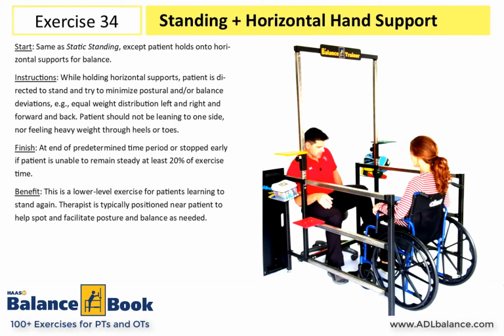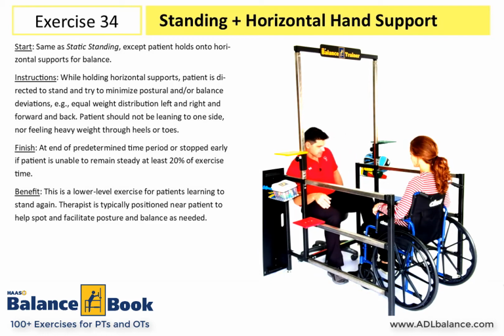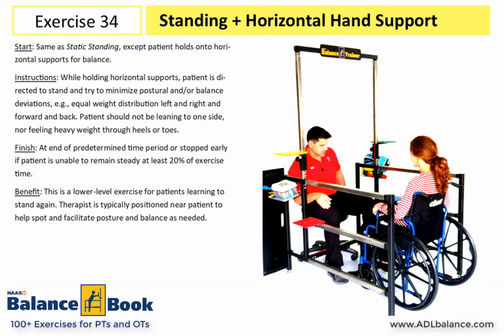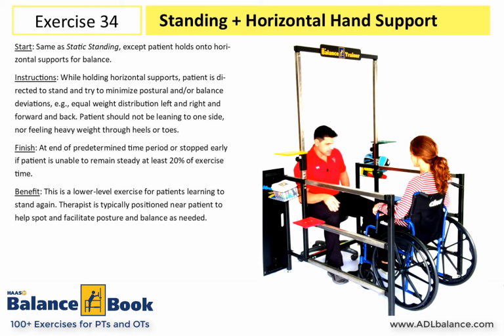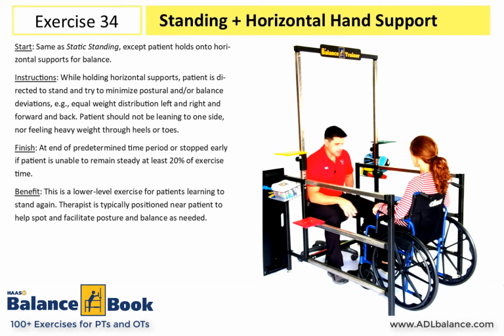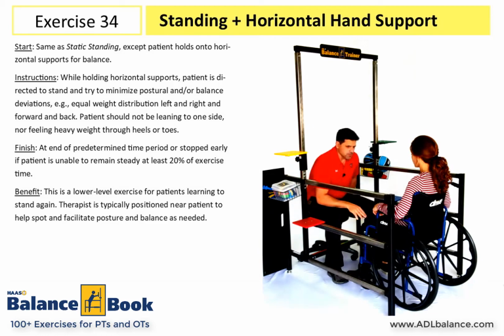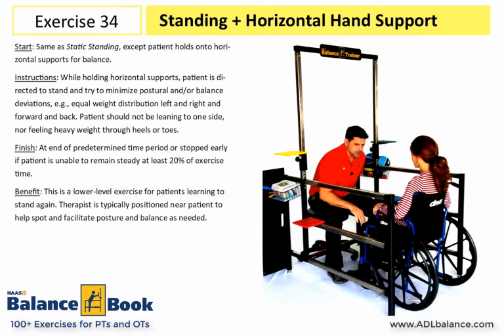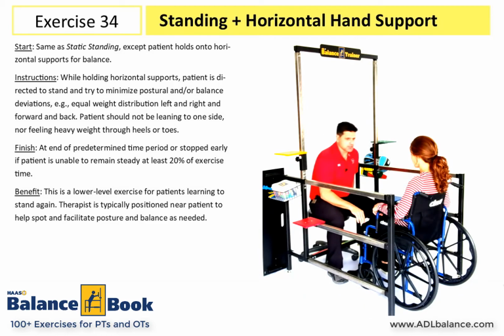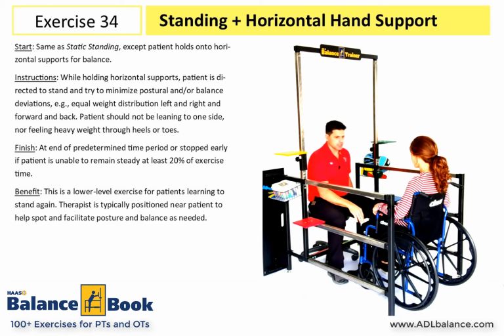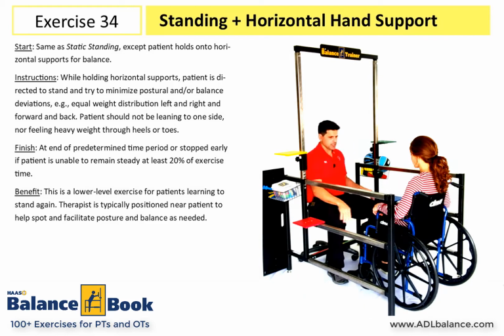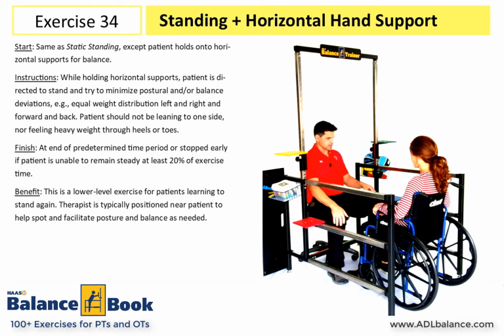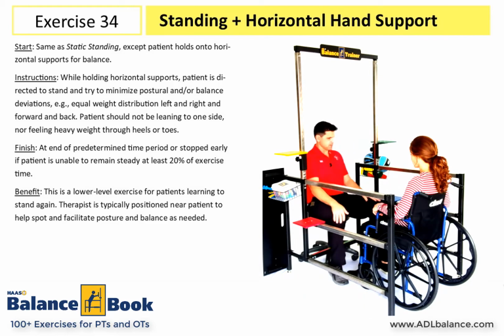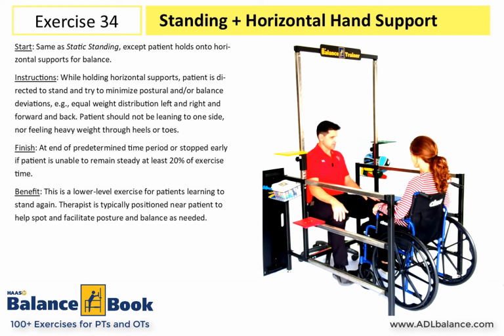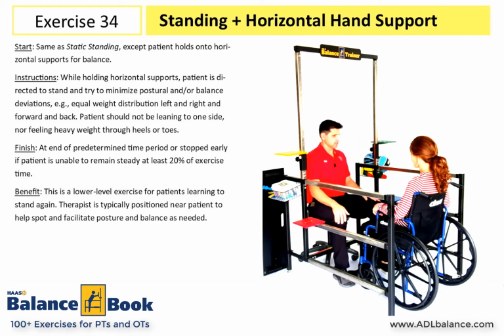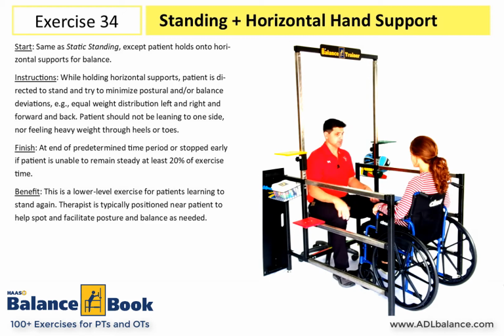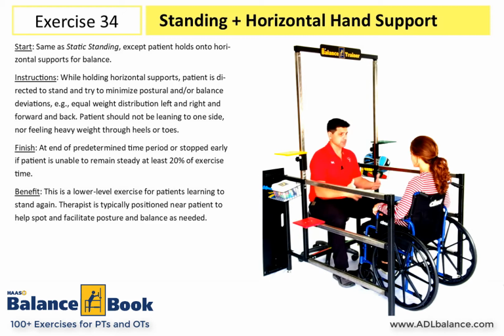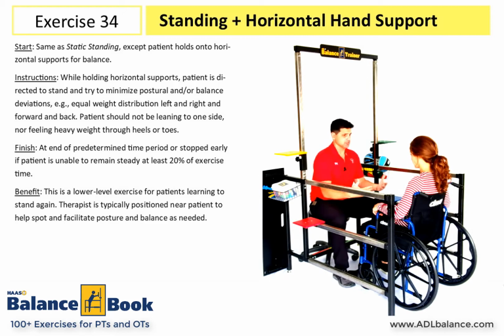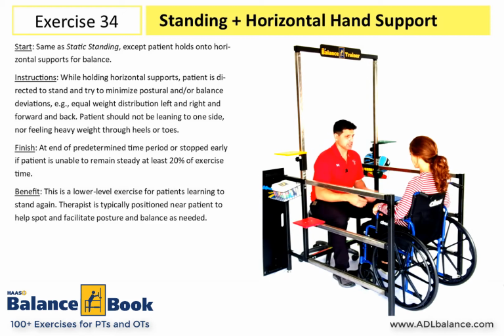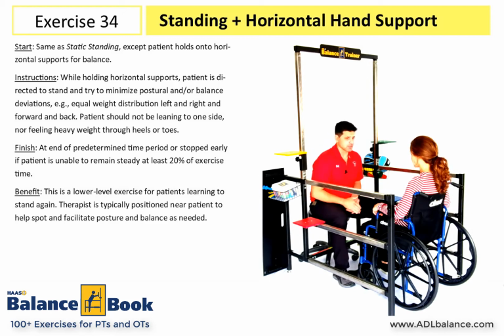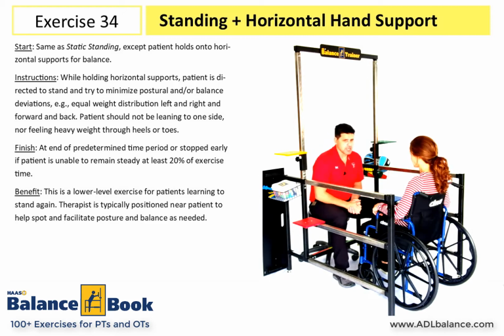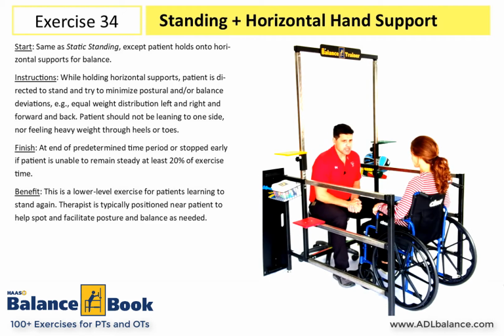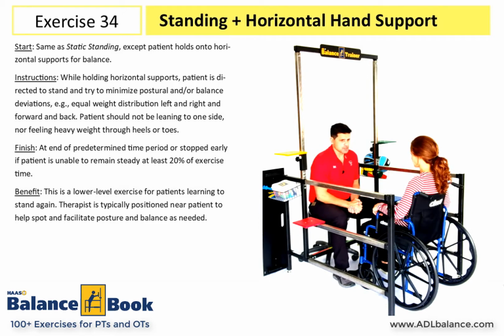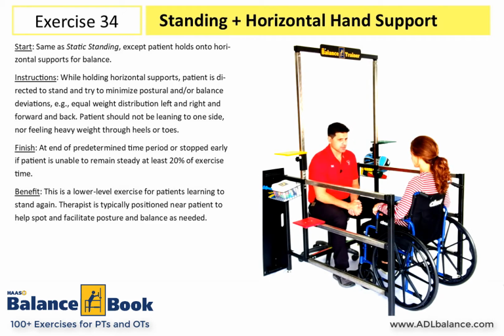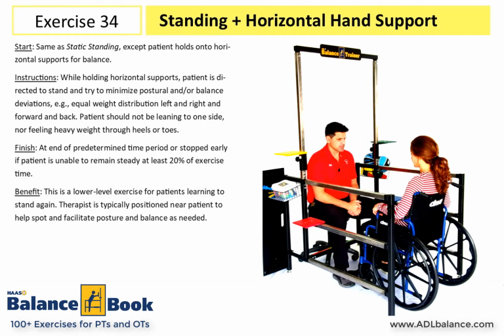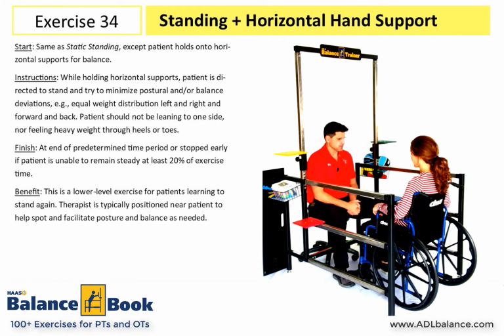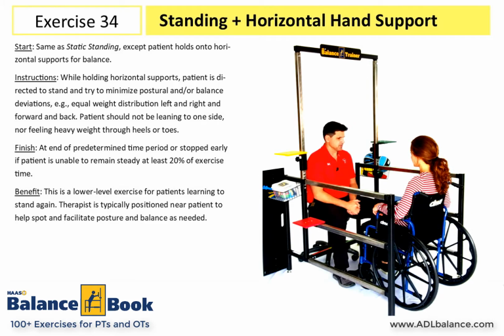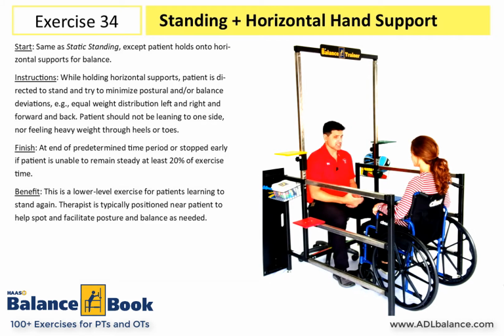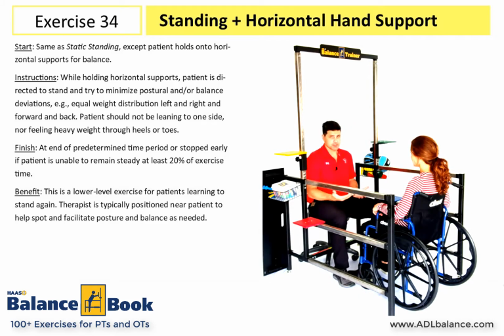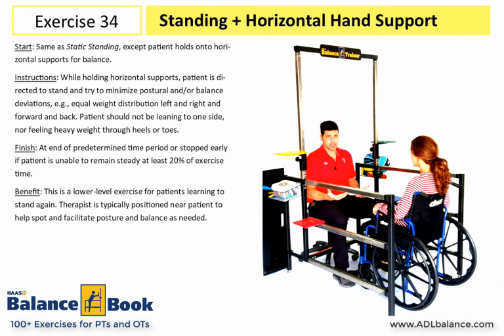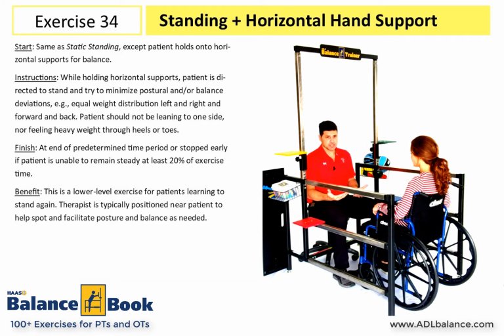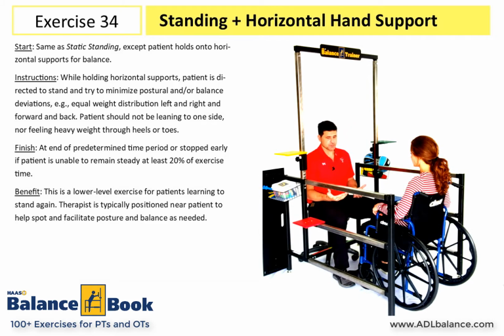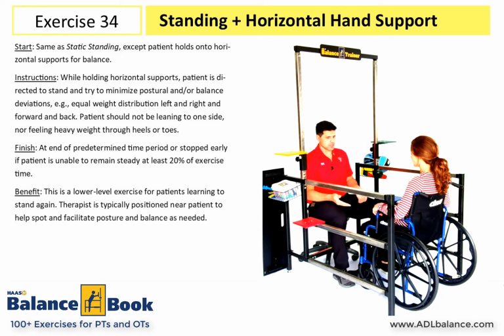I can facilitate their posture and just help them to feel a little safer as they're learning to stand again without hand support.